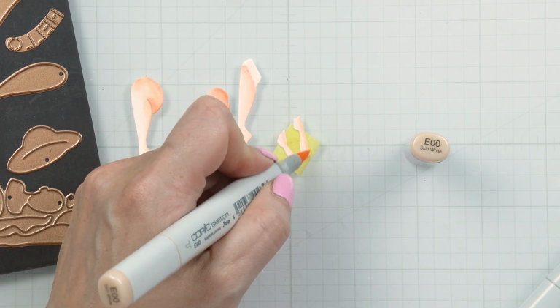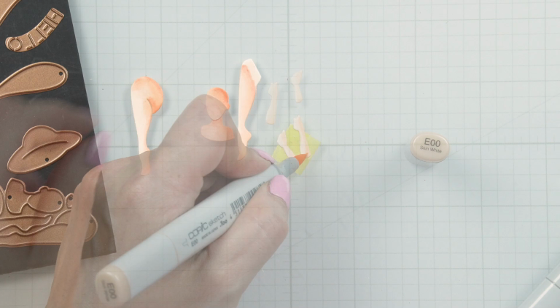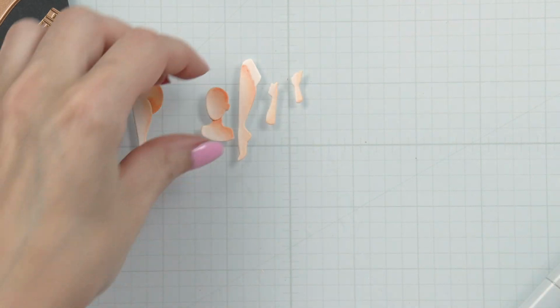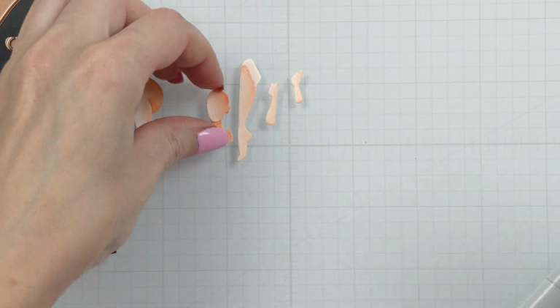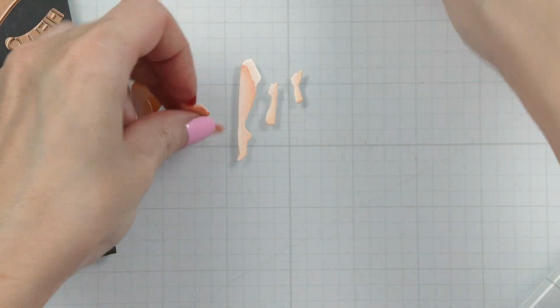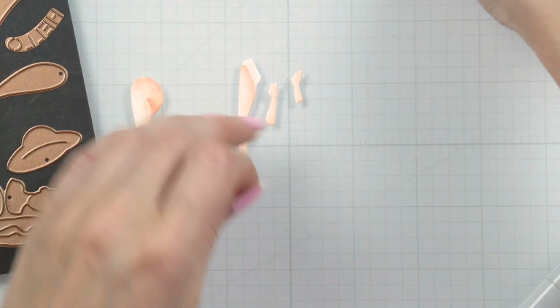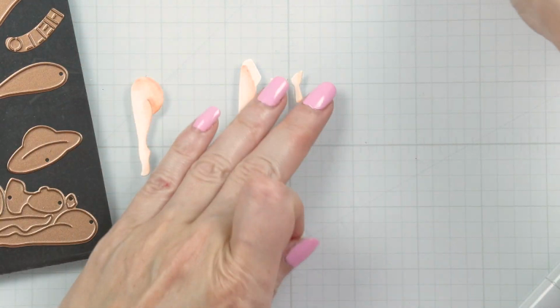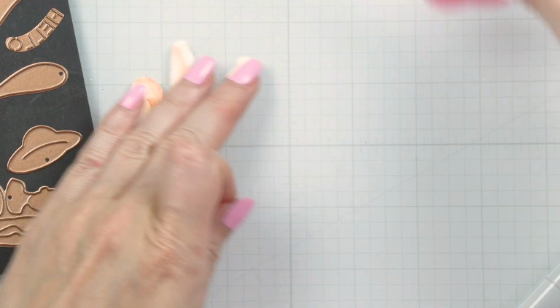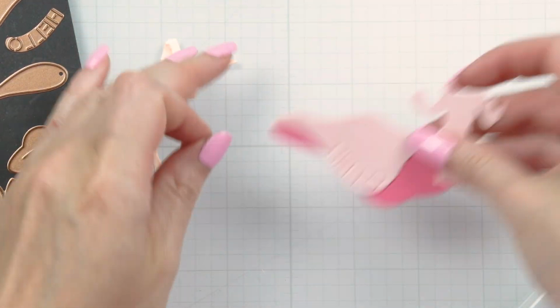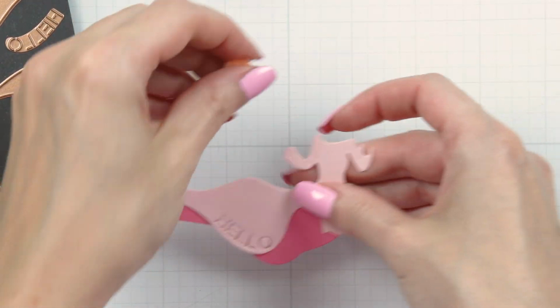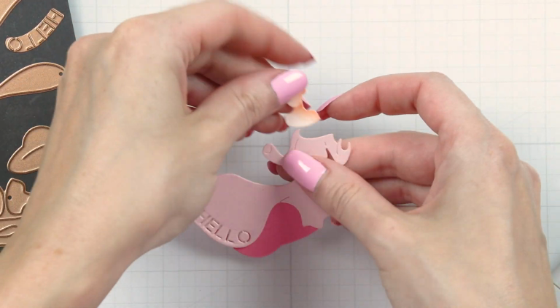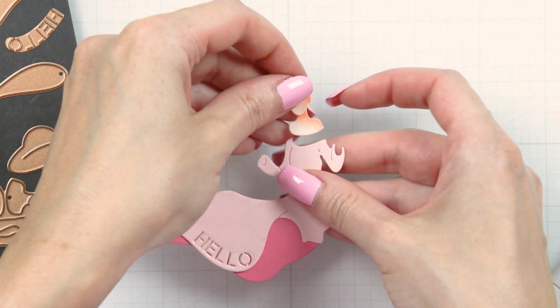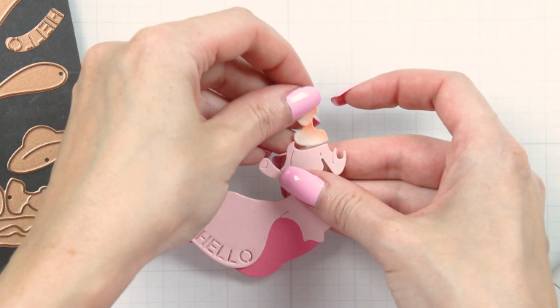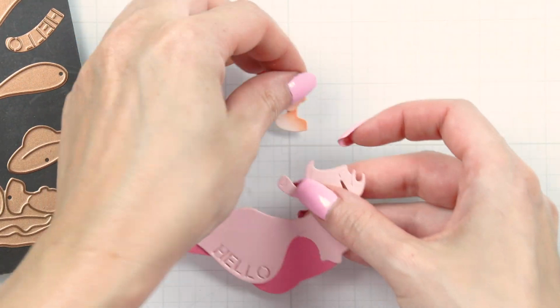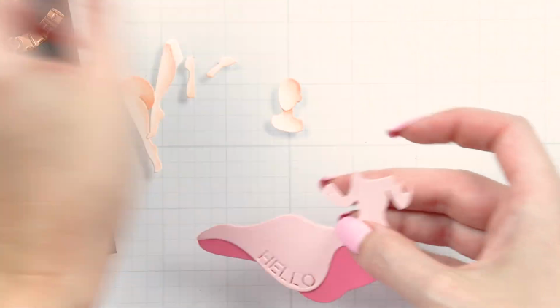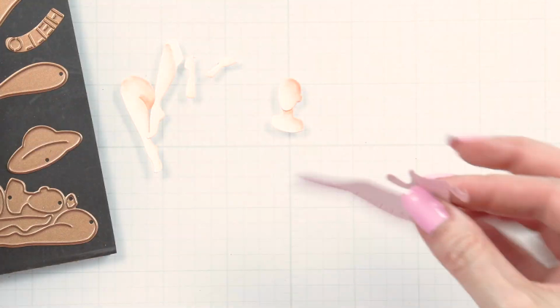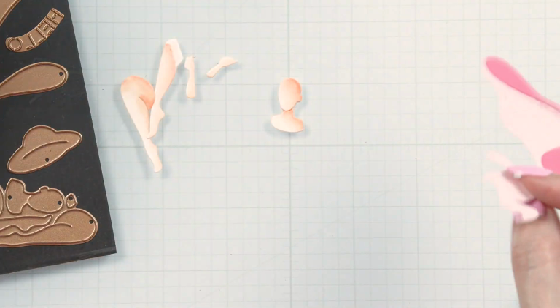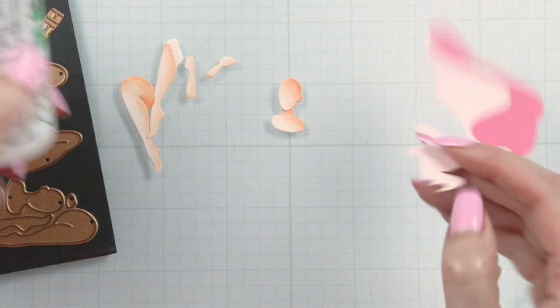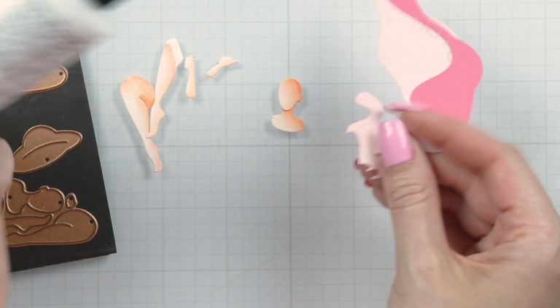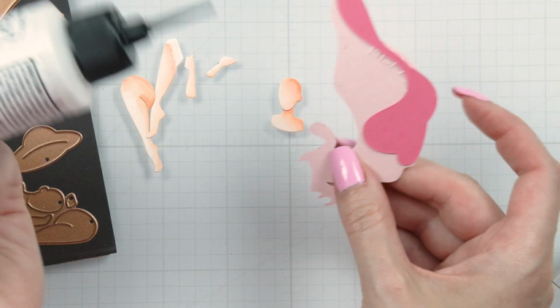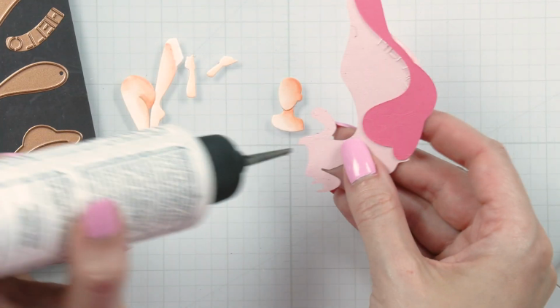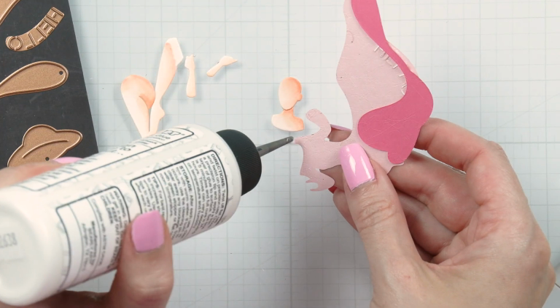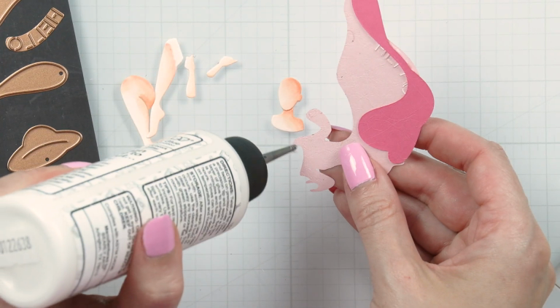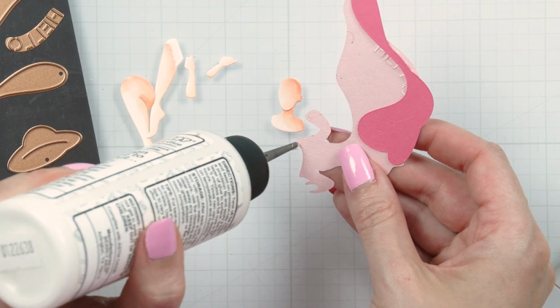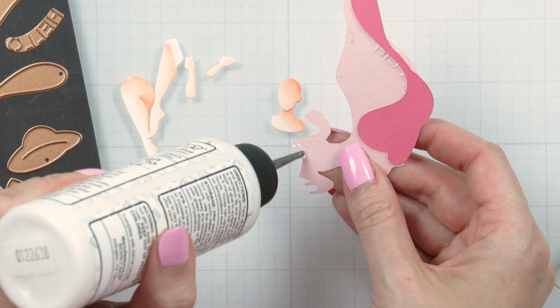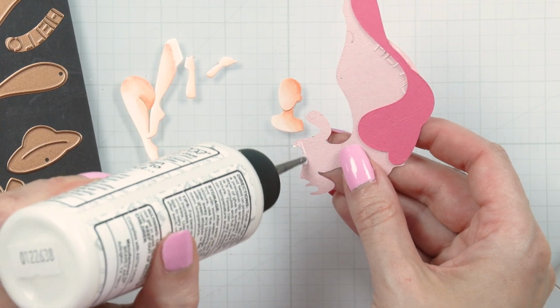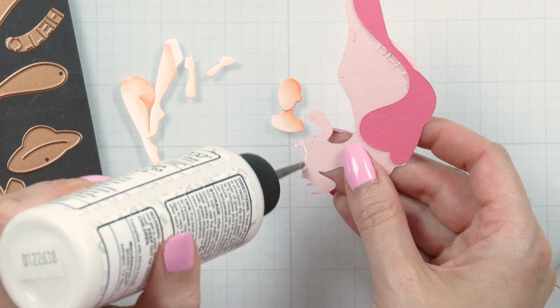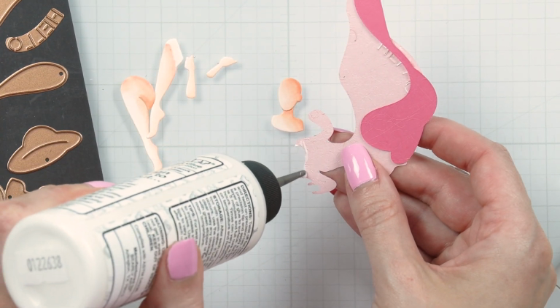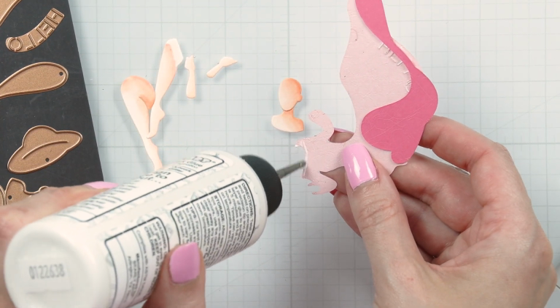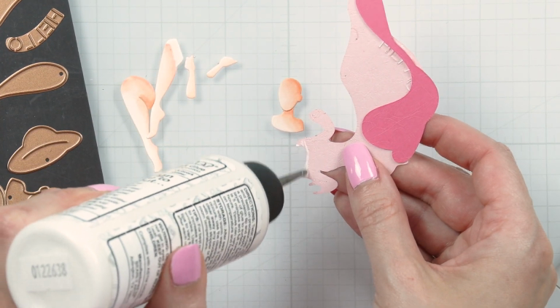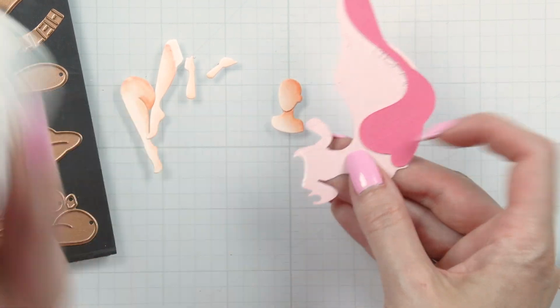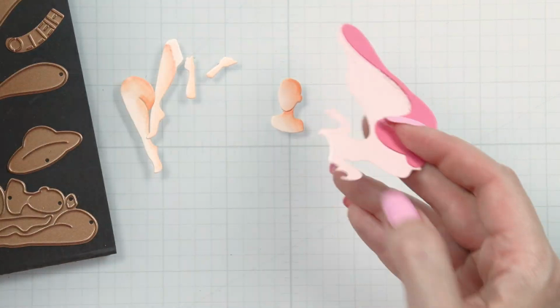With all the pieces die cut and done, we can assemble our girl.